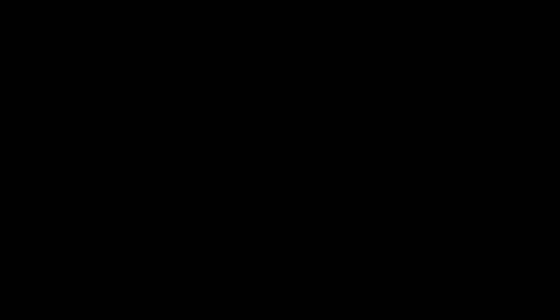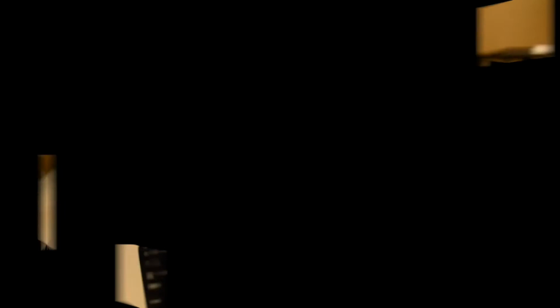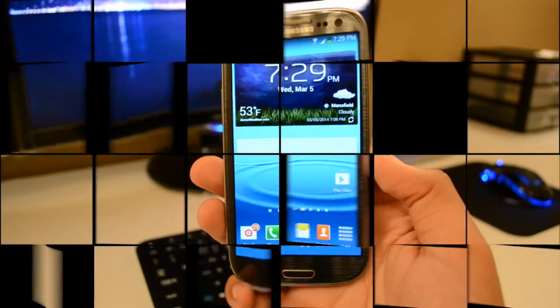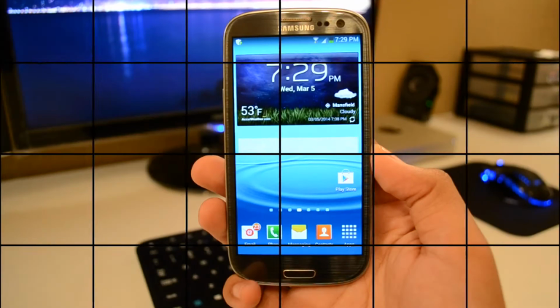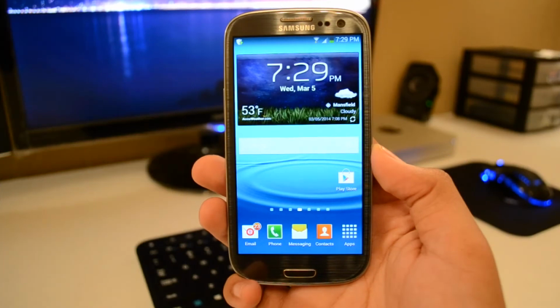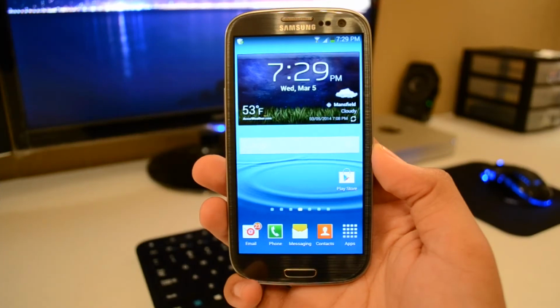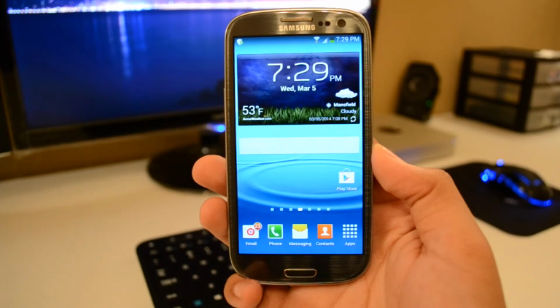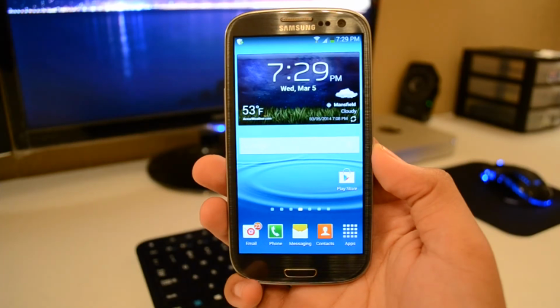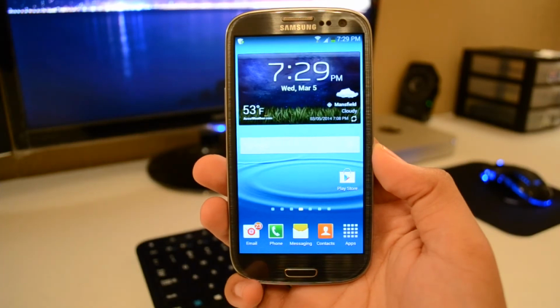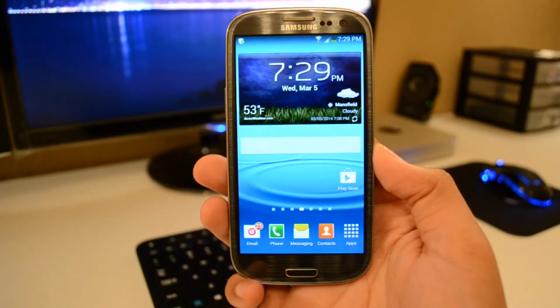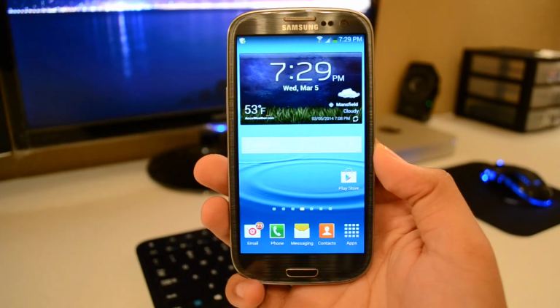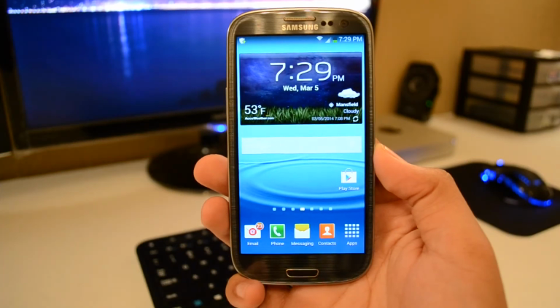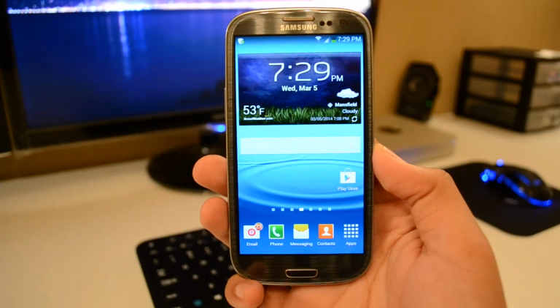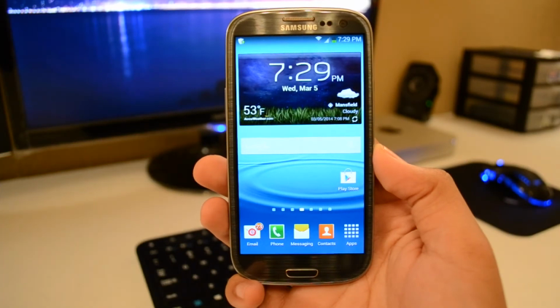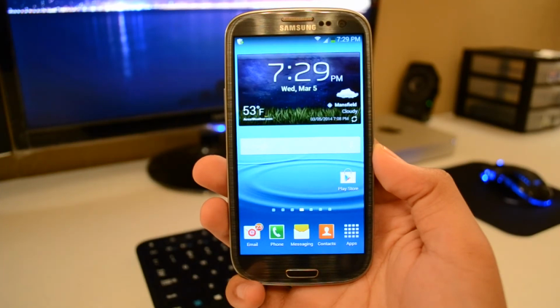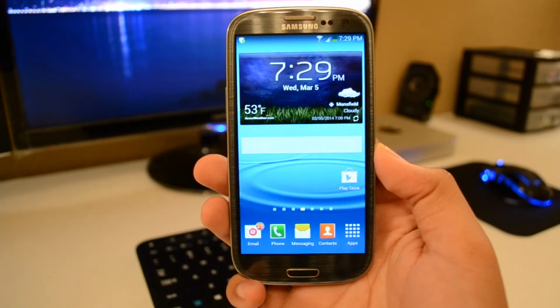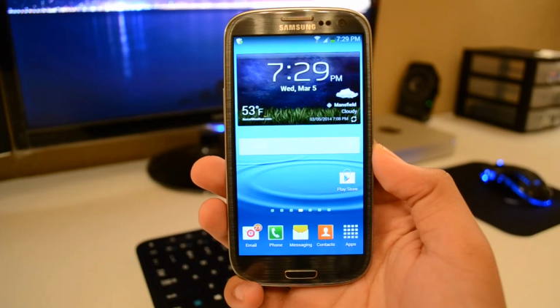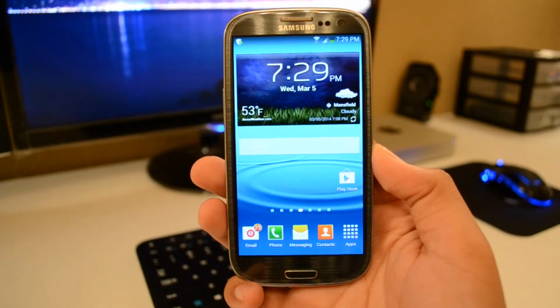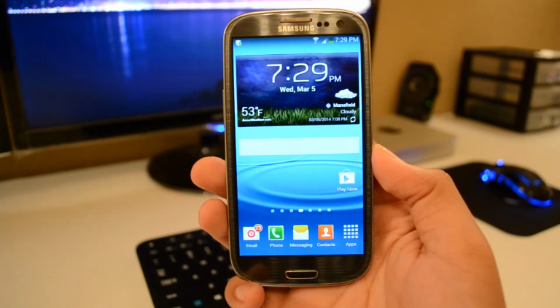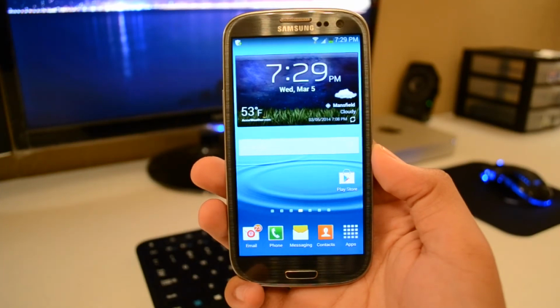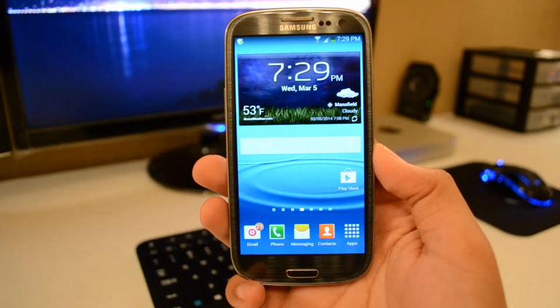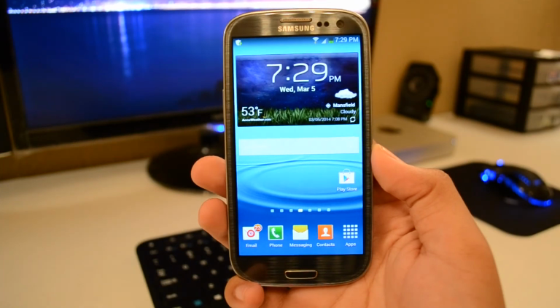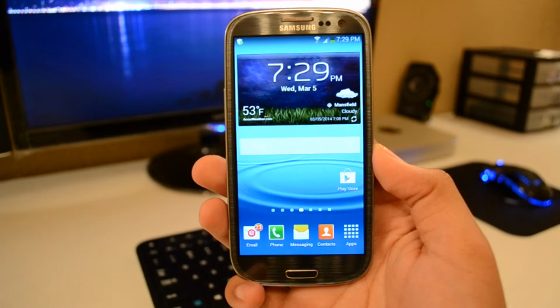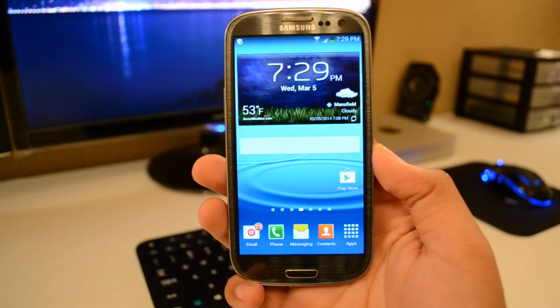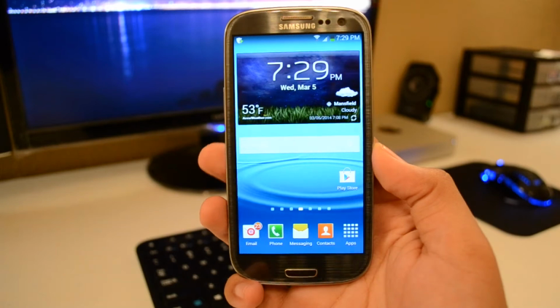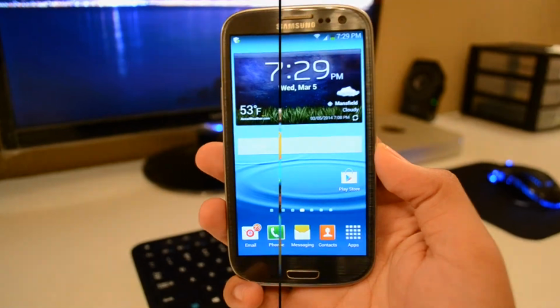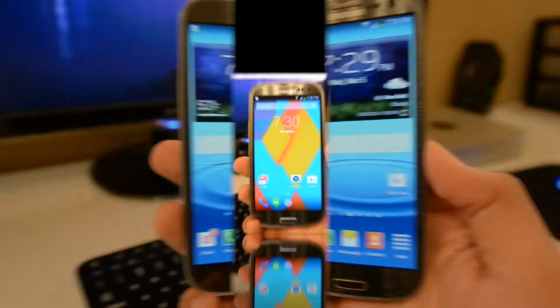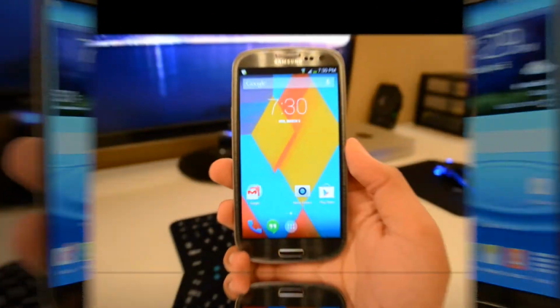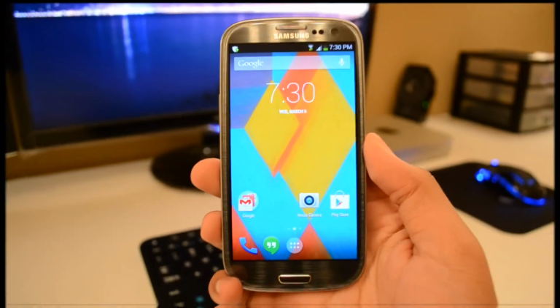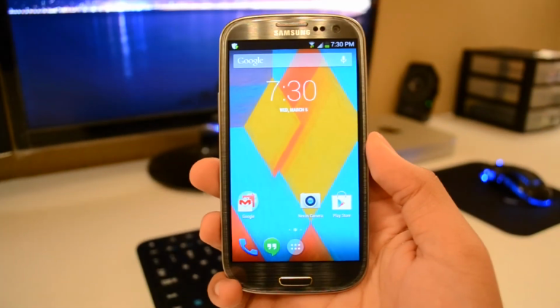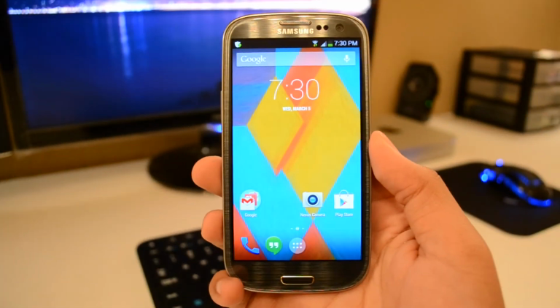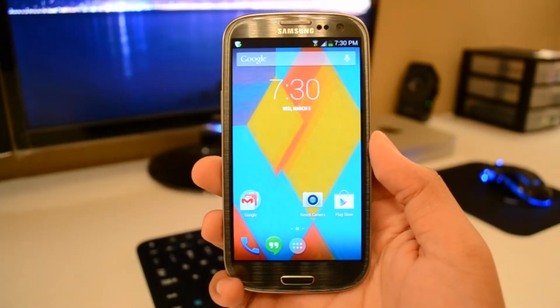Yo, what's going on guys? This is EZTech231 here, back again with another video. And today I'm going to be showing you guys how to make your Android phone look like a Nexus.